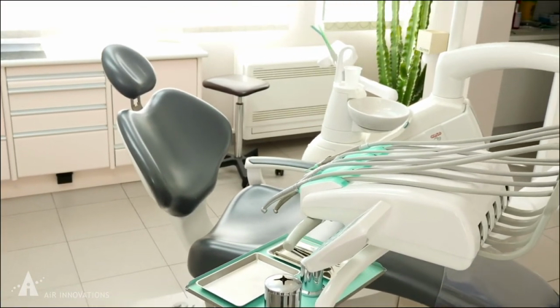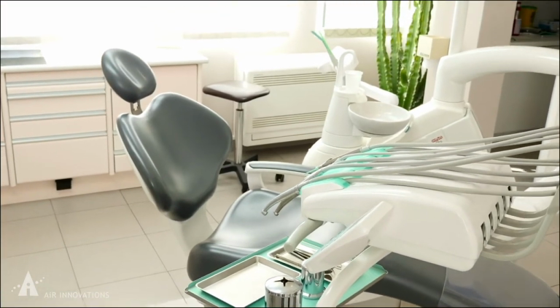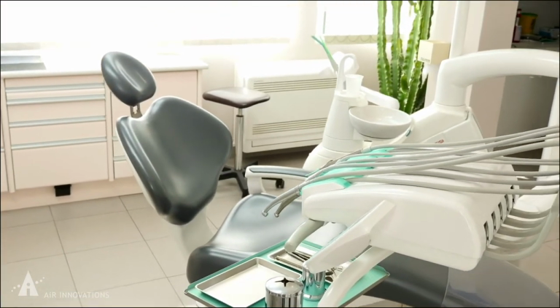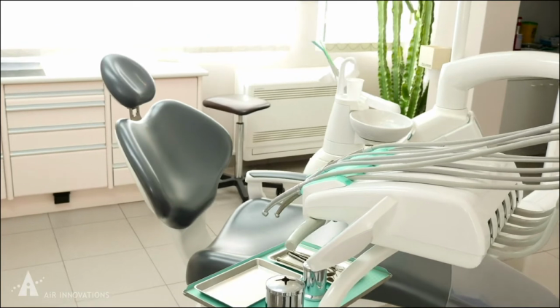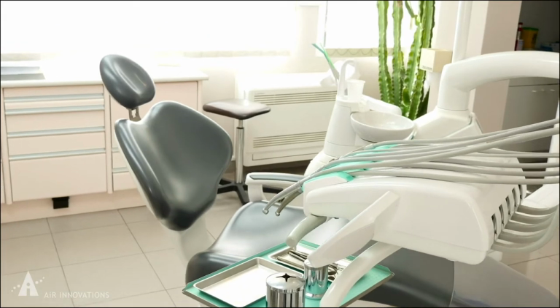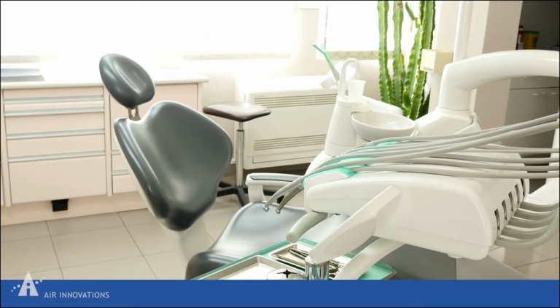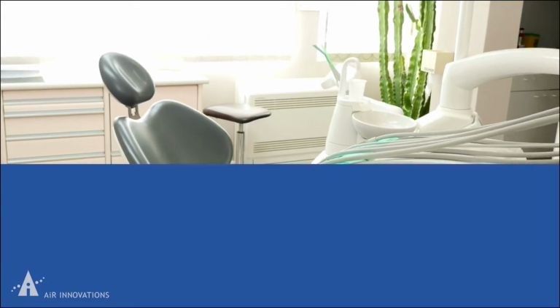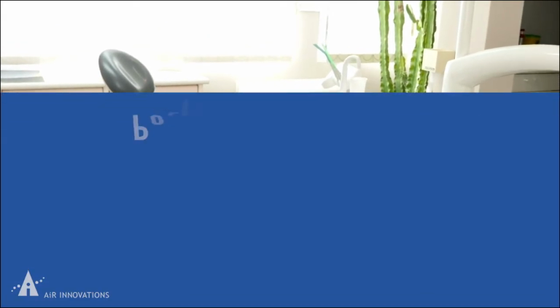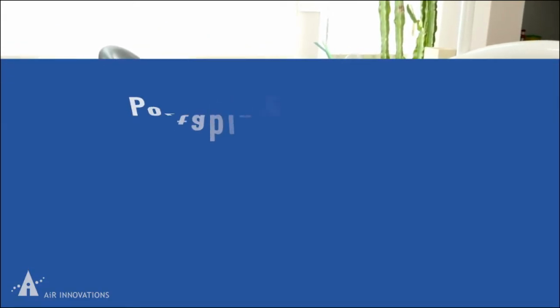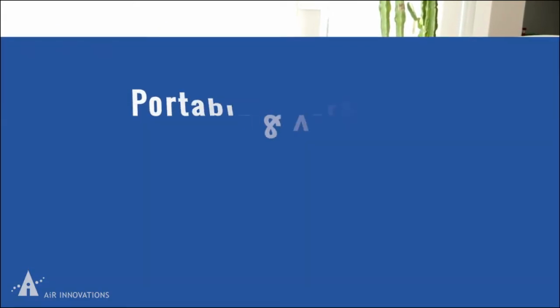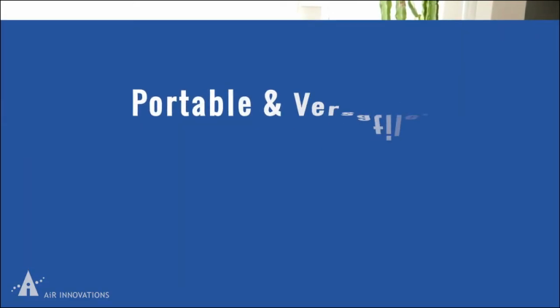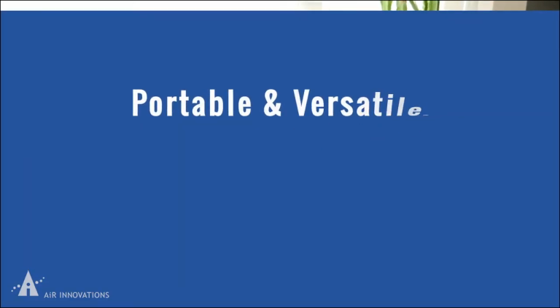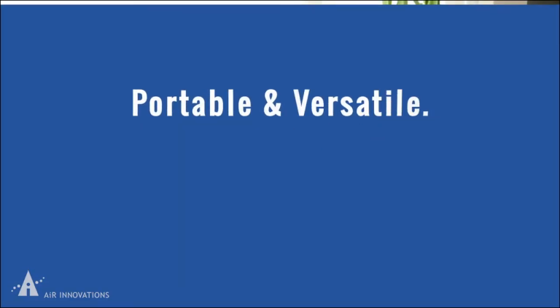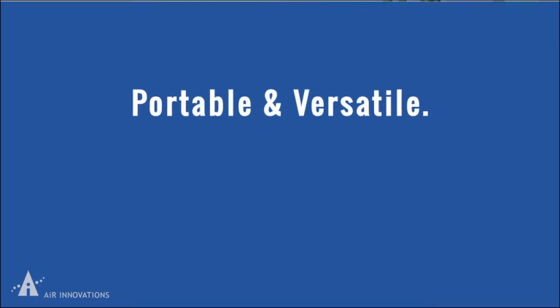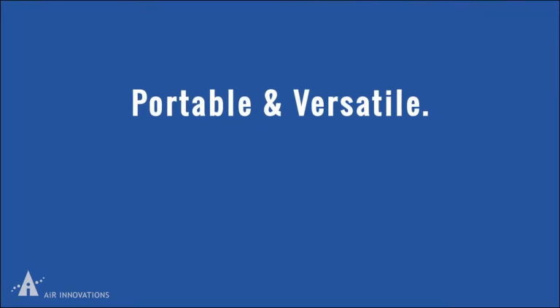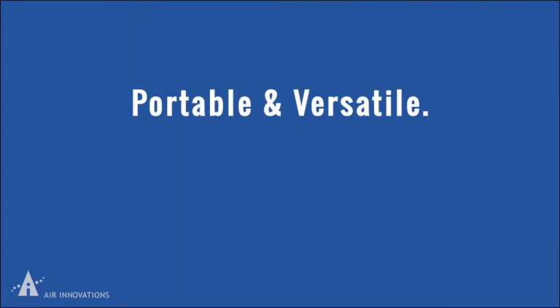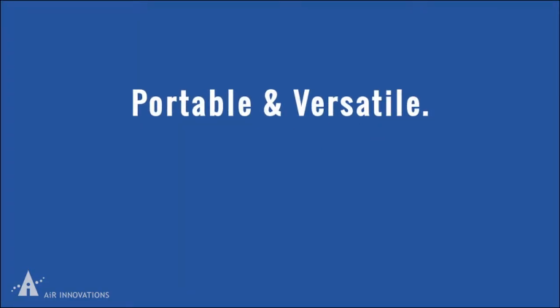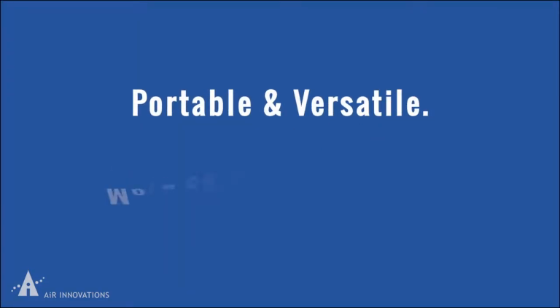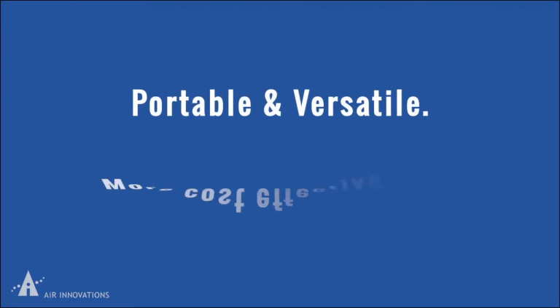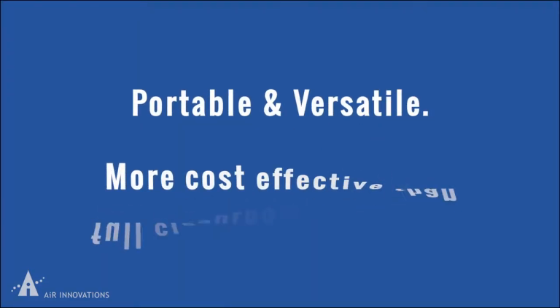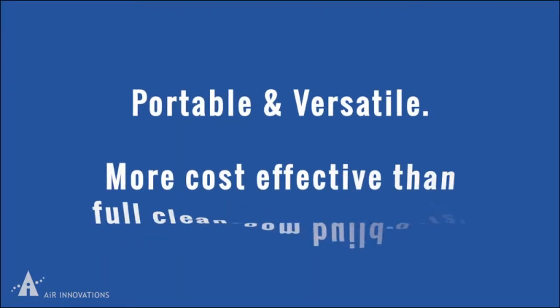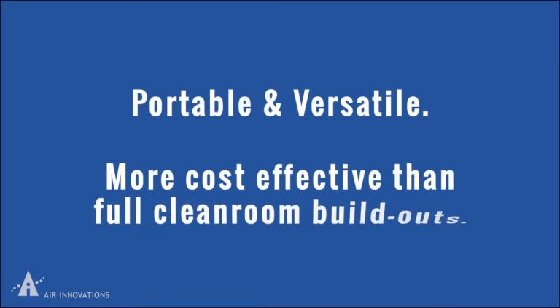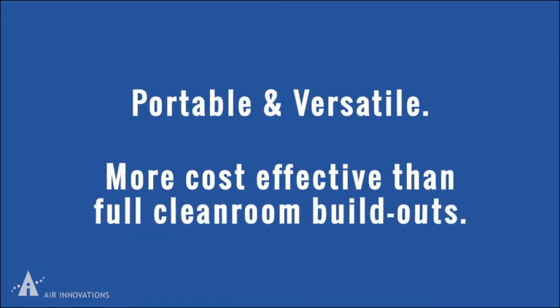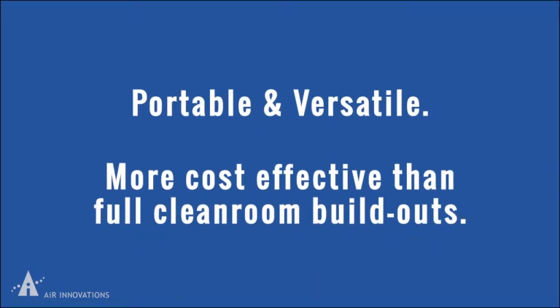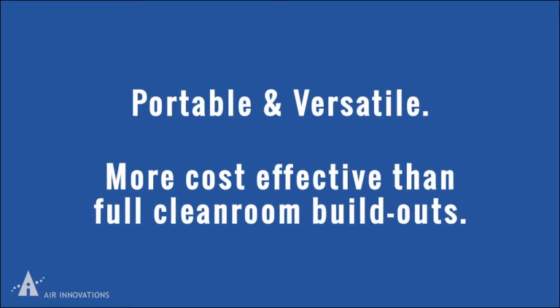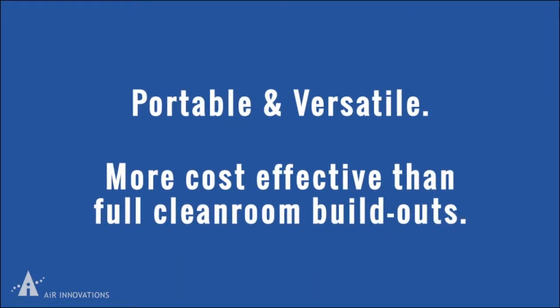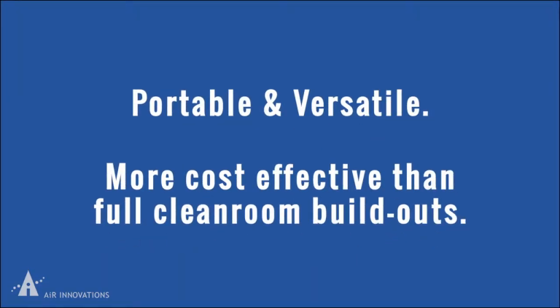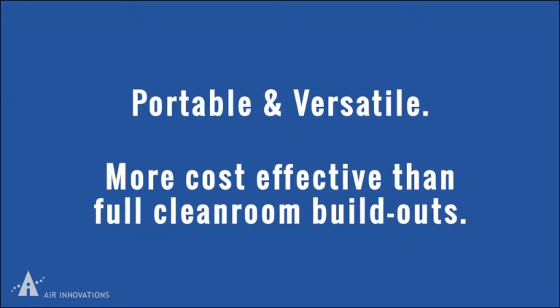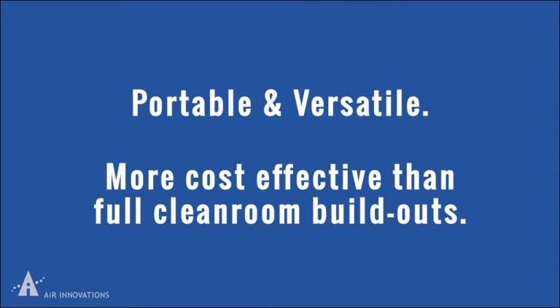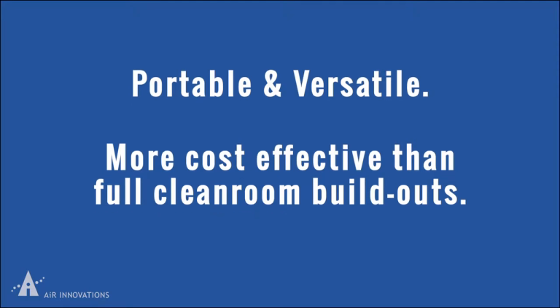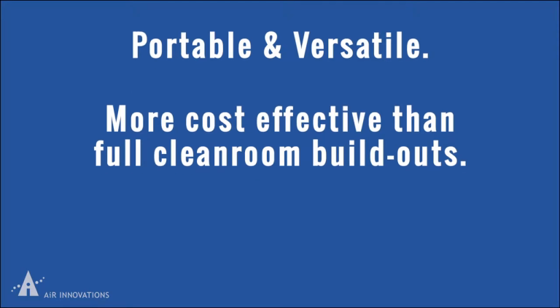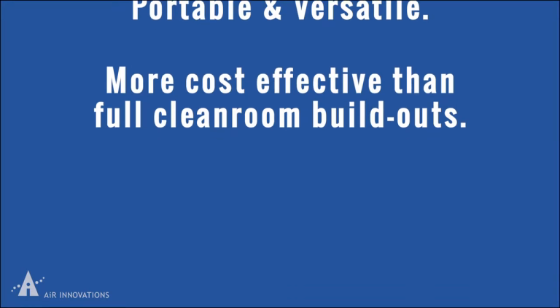These compact systems are portable and versatile, making them more cost-effective than full clean room build-outs.